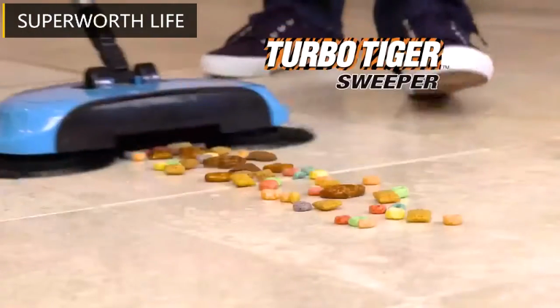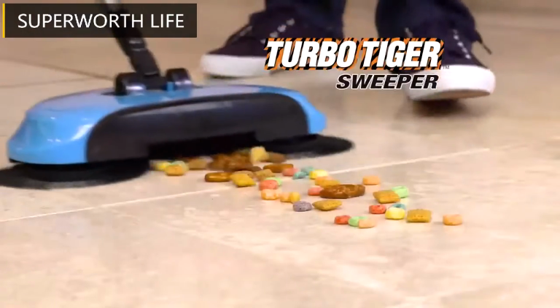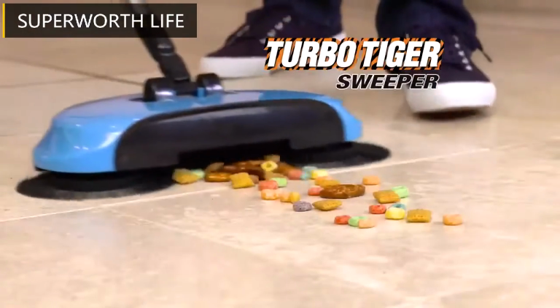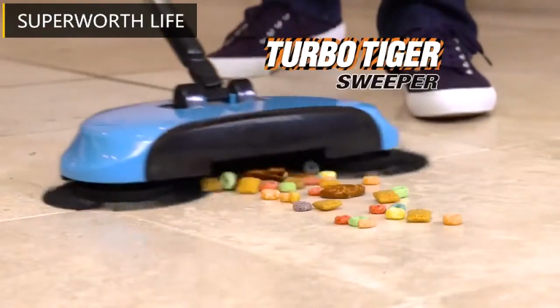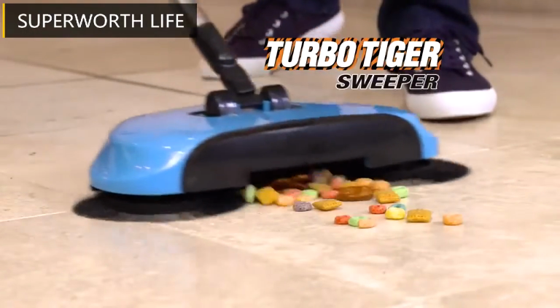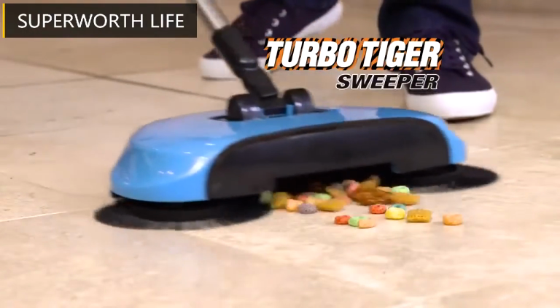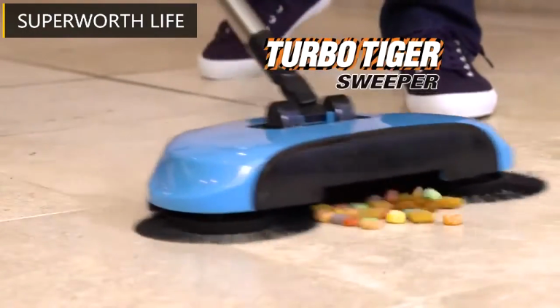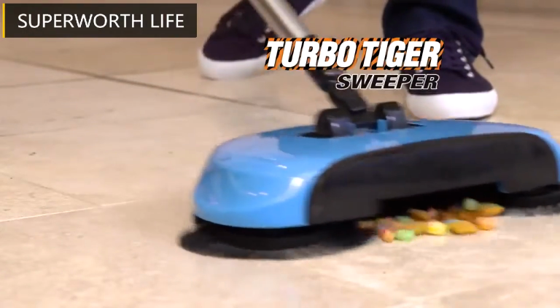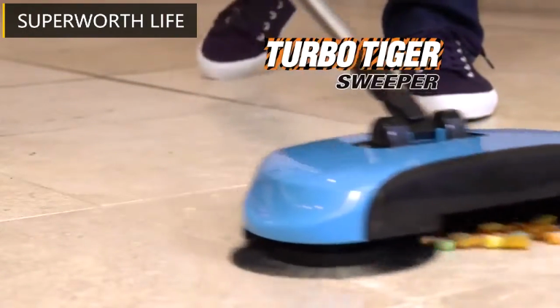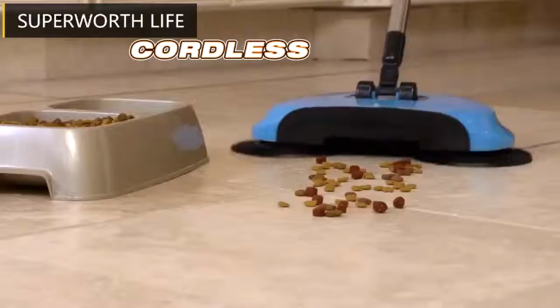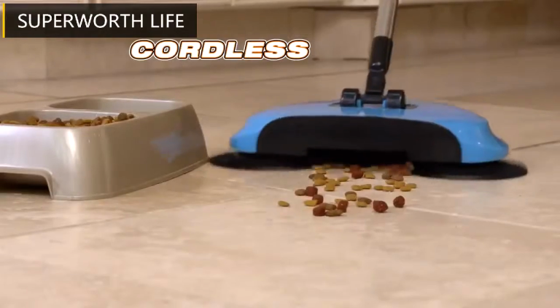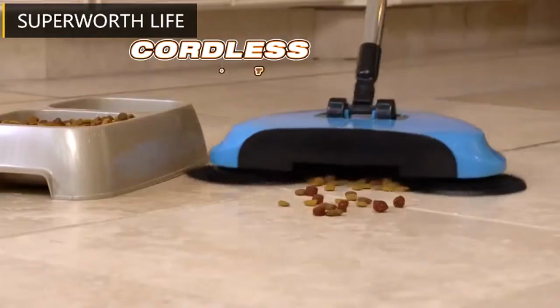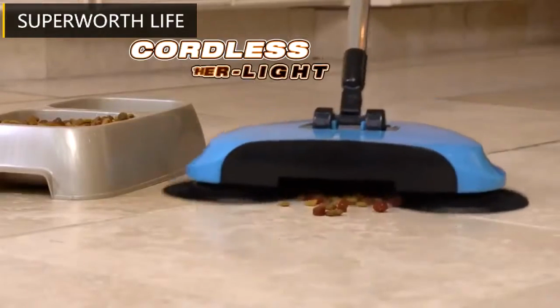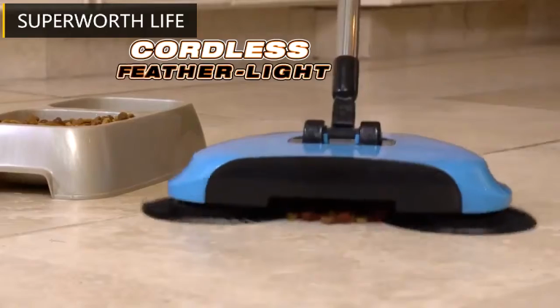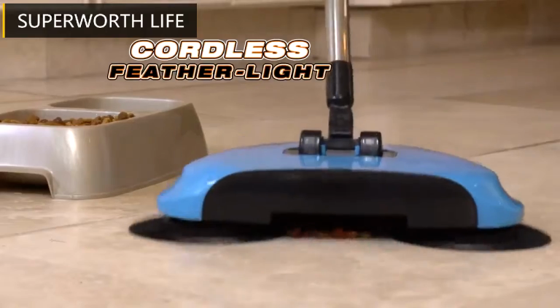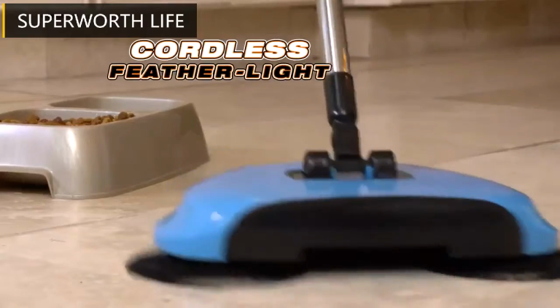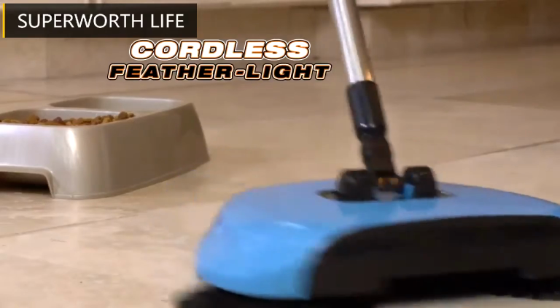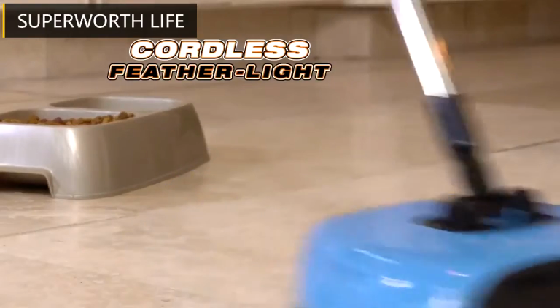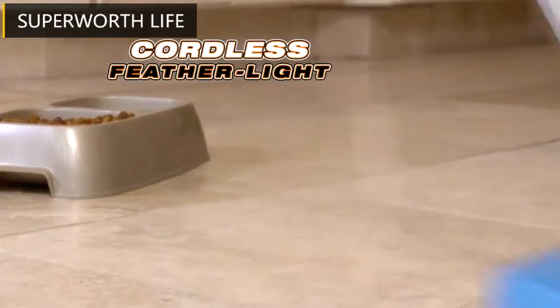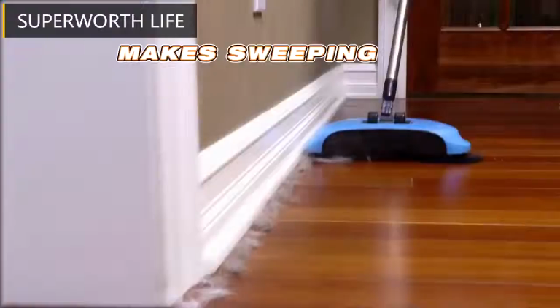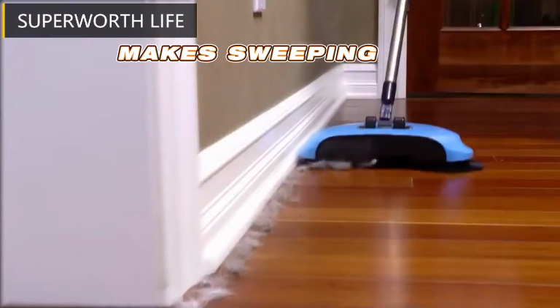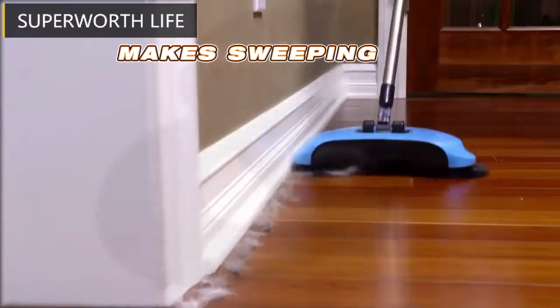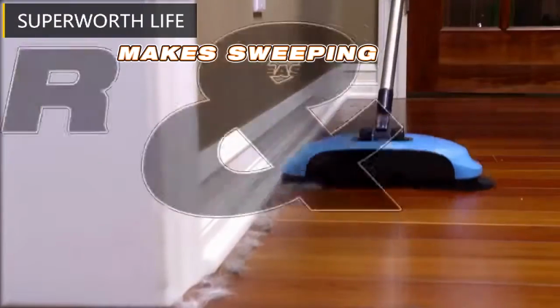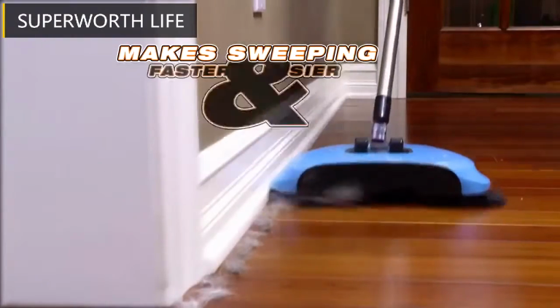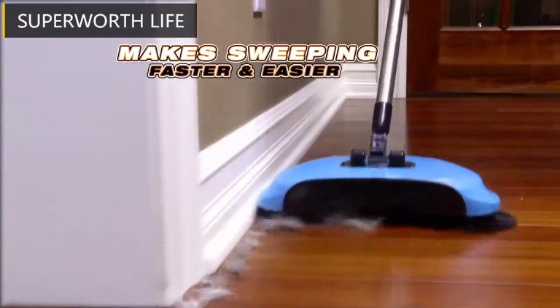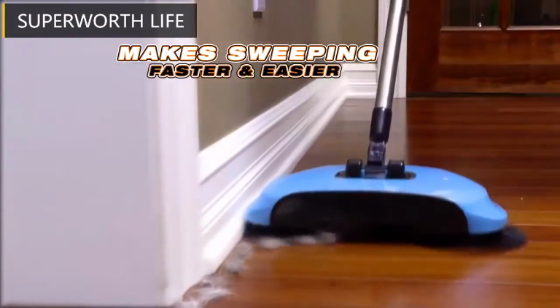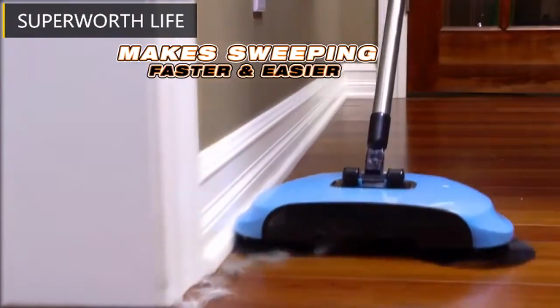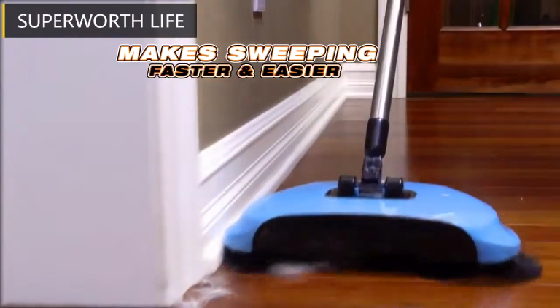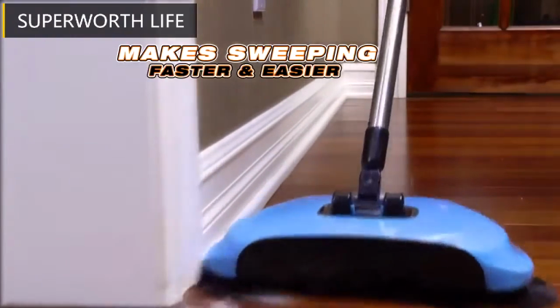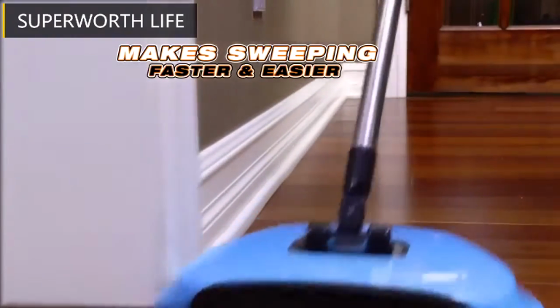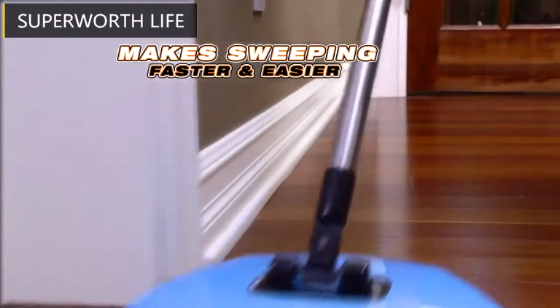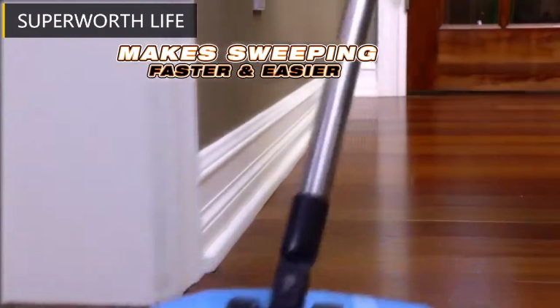Introducing the TurboTiger Sweeper — the cordless, feather-like spinning broom that makes sweeping faster and easier than ever before.